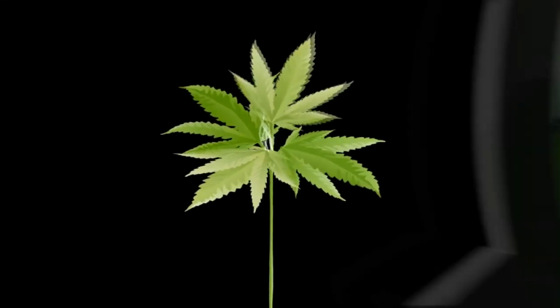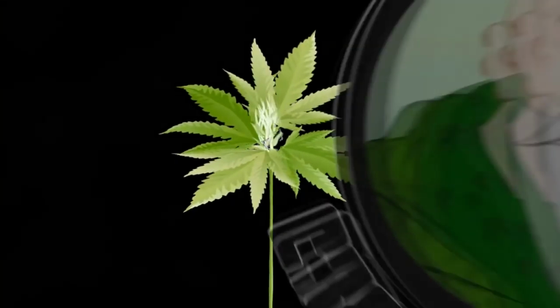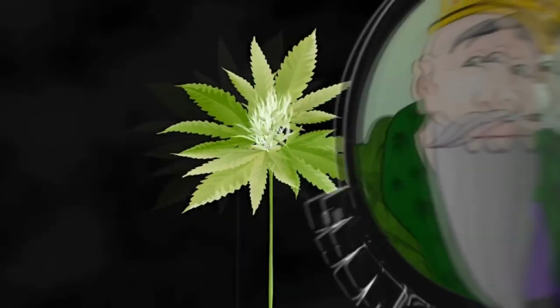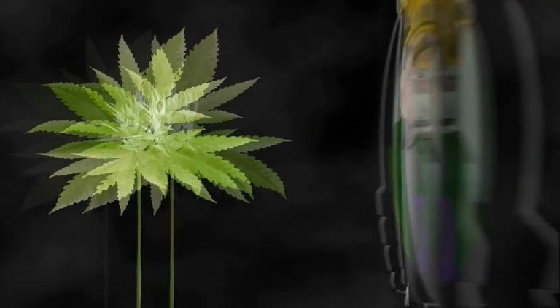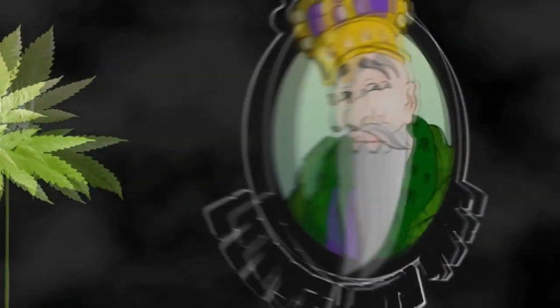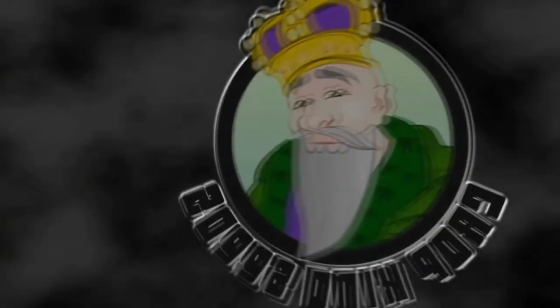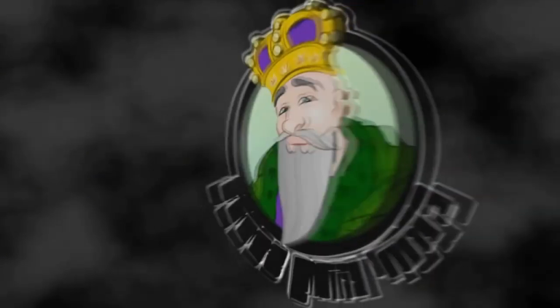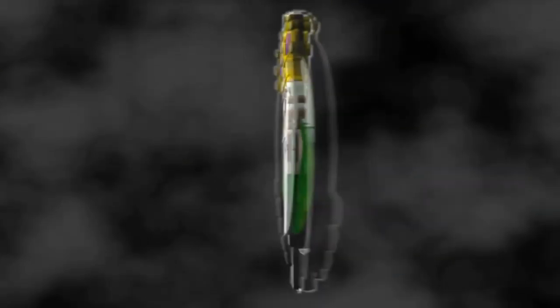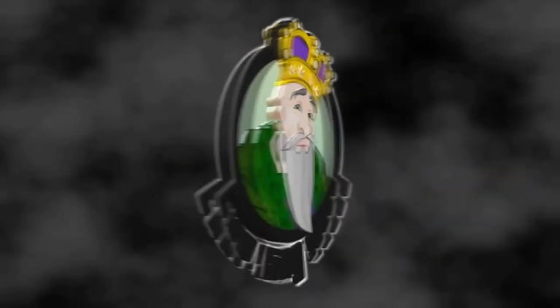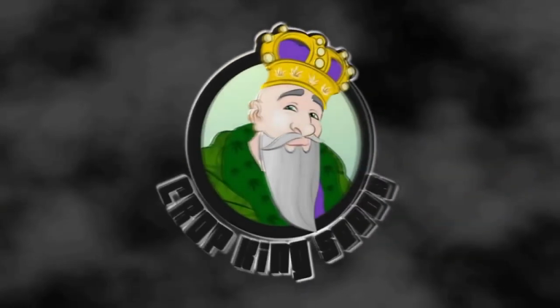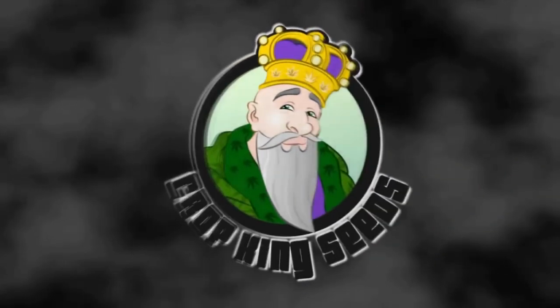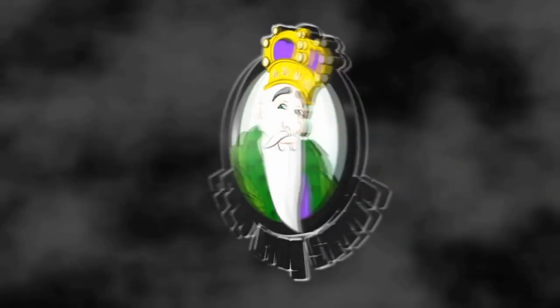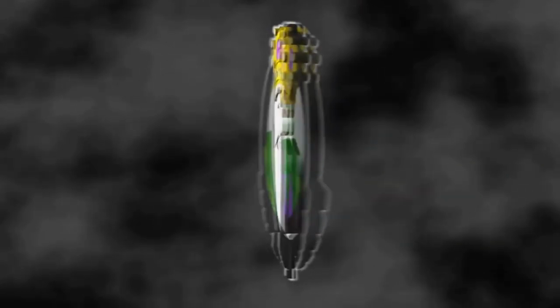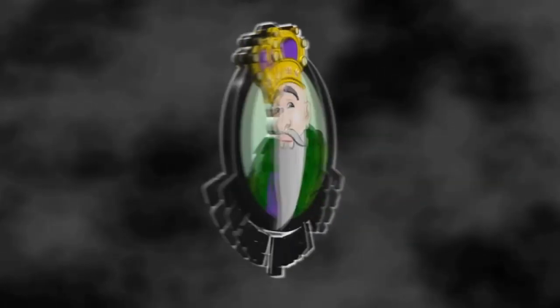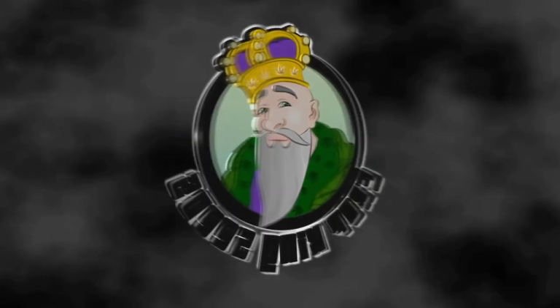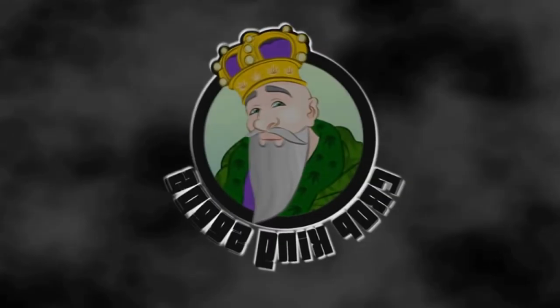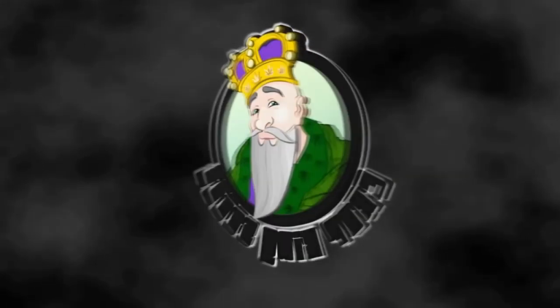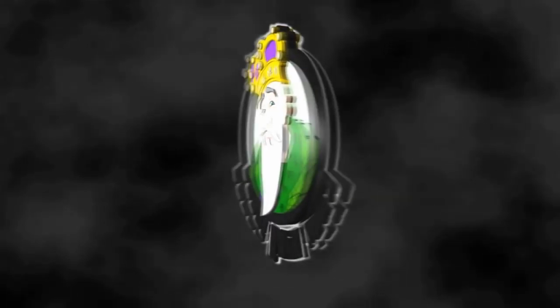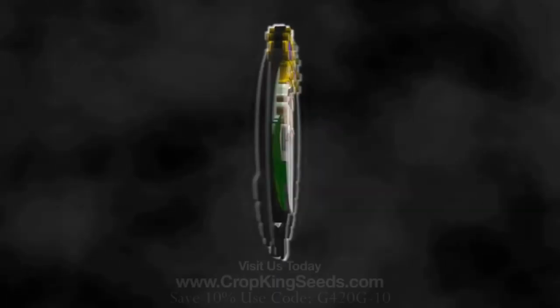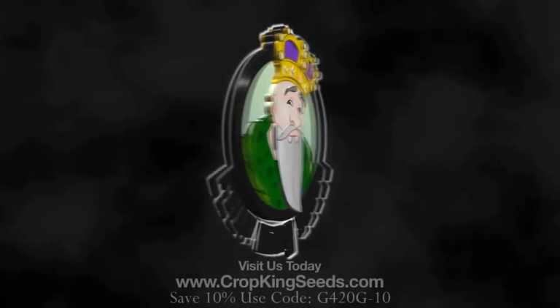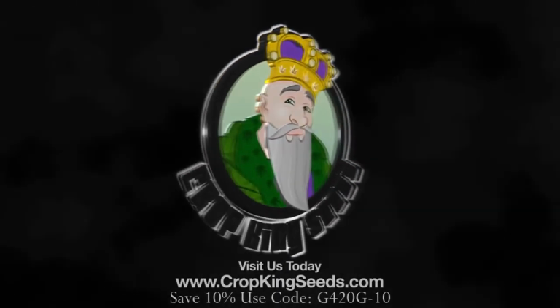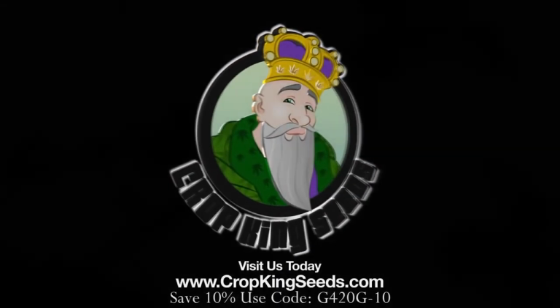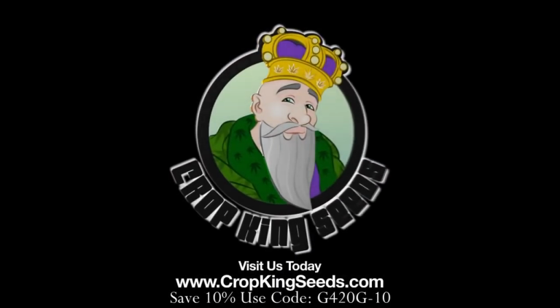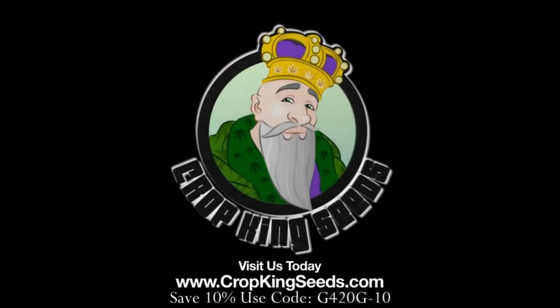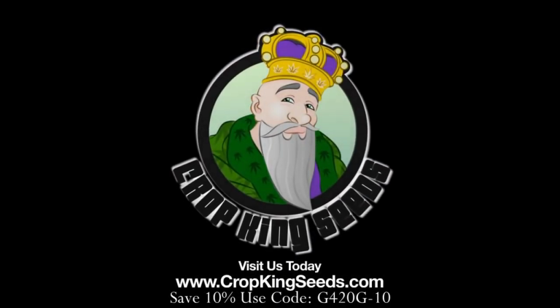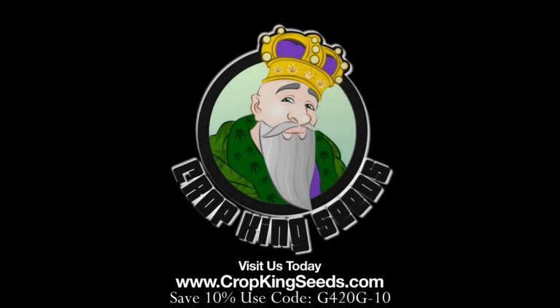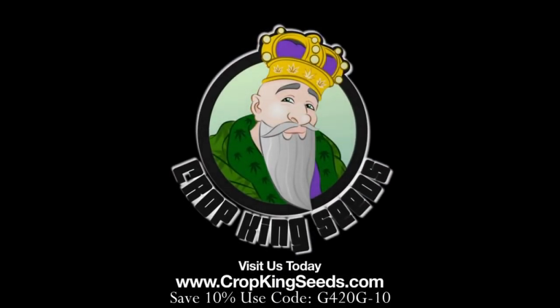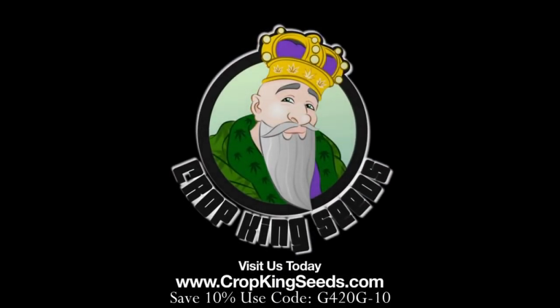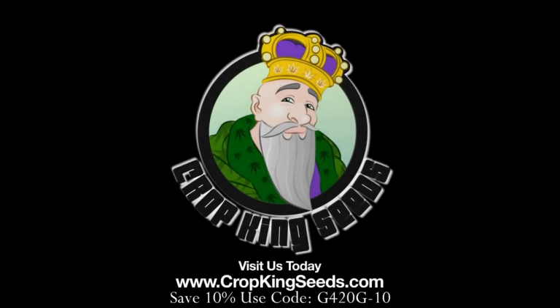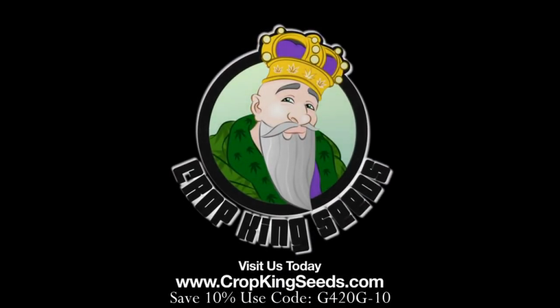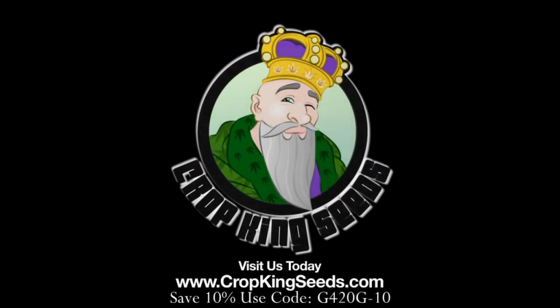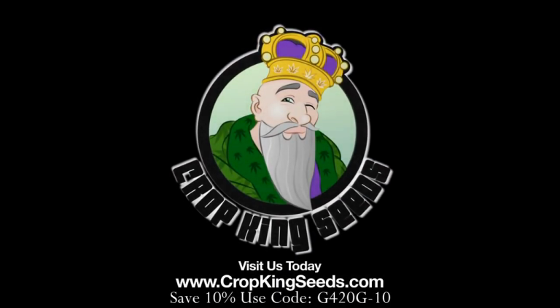Crop King Seeds — World Class Cannabis Seeds, available online or in stores.